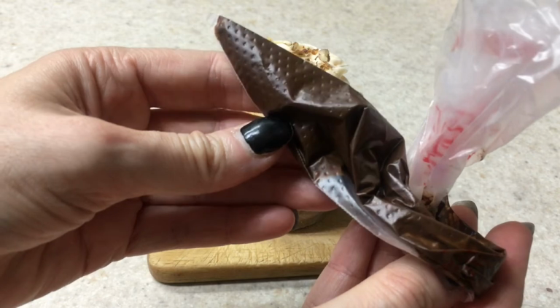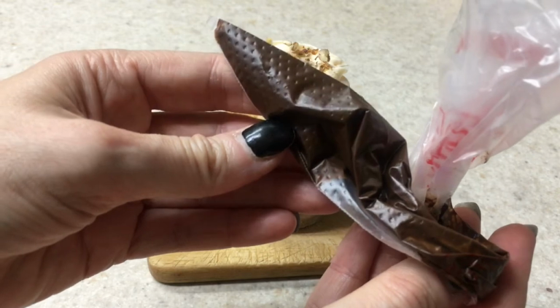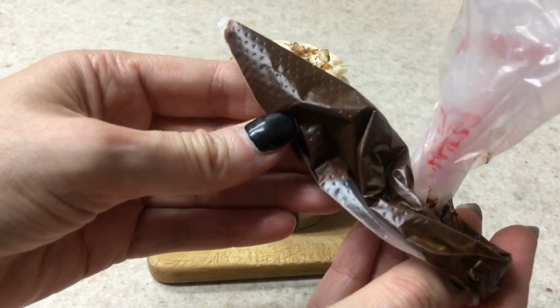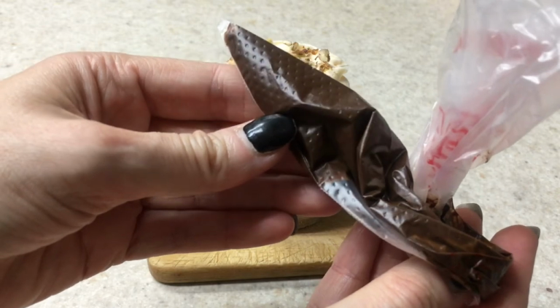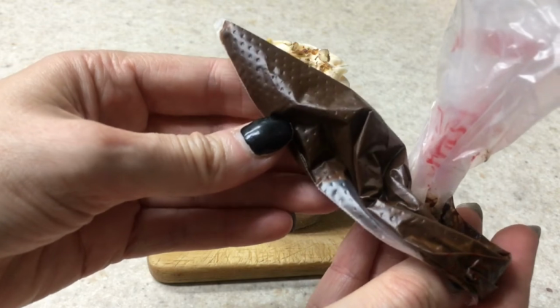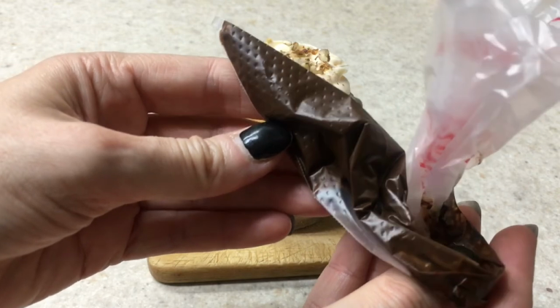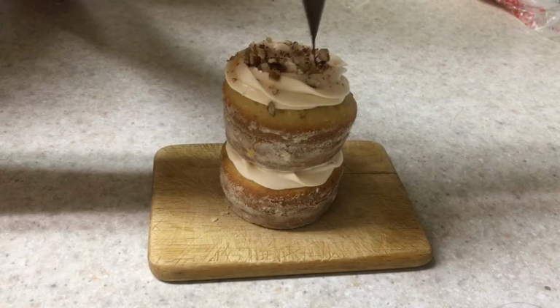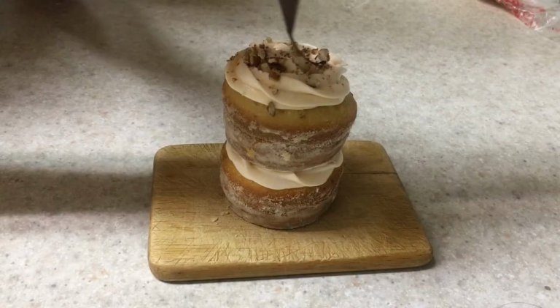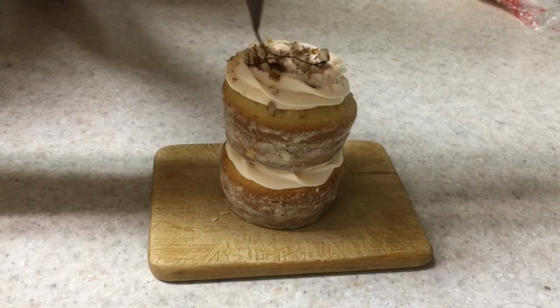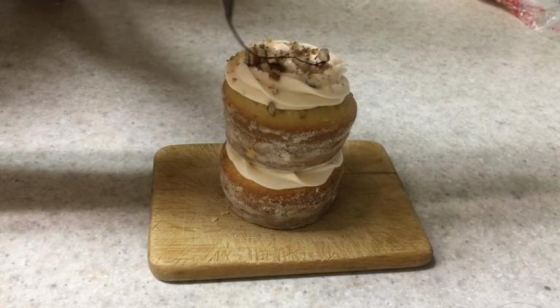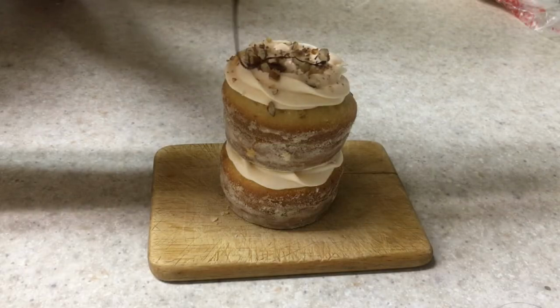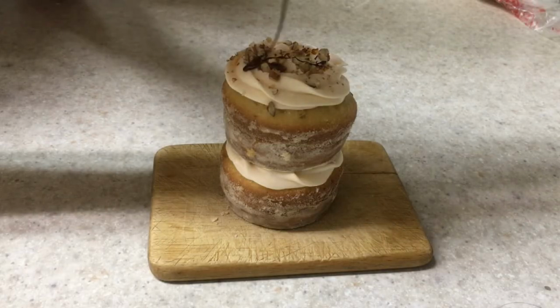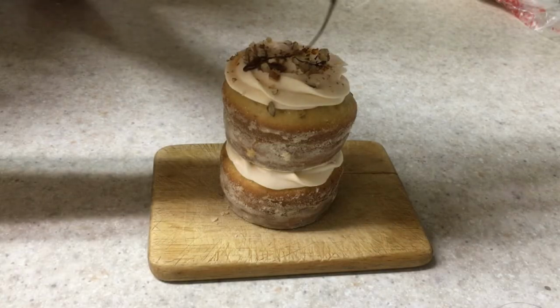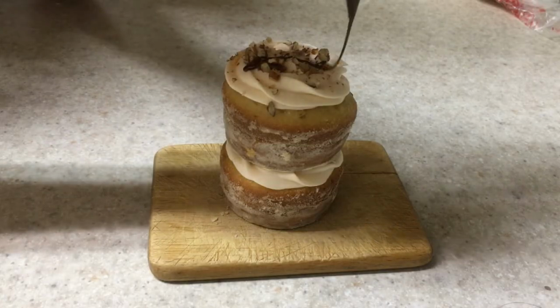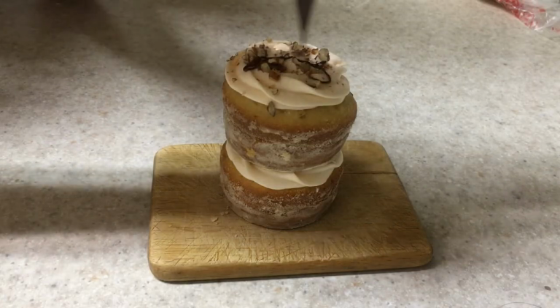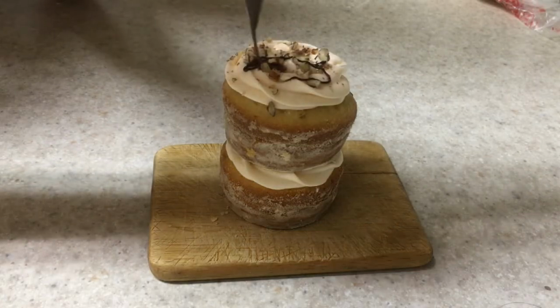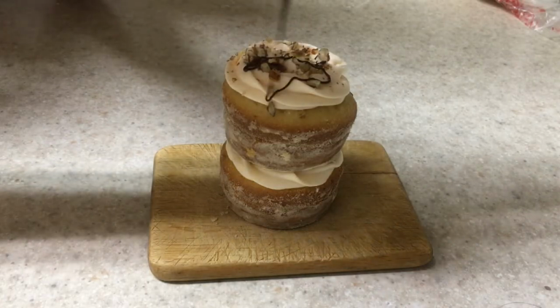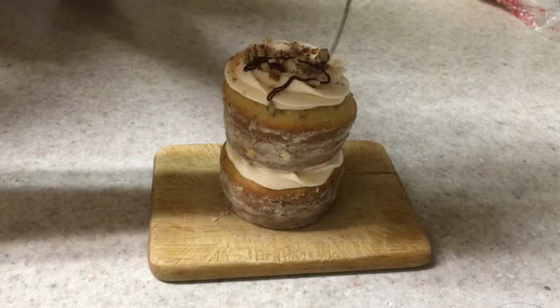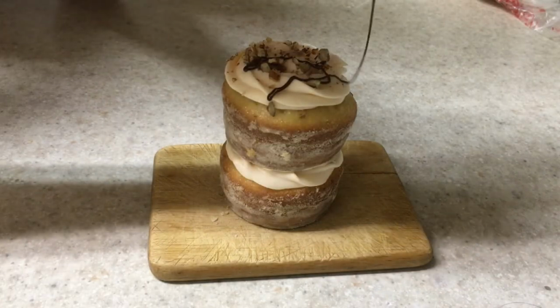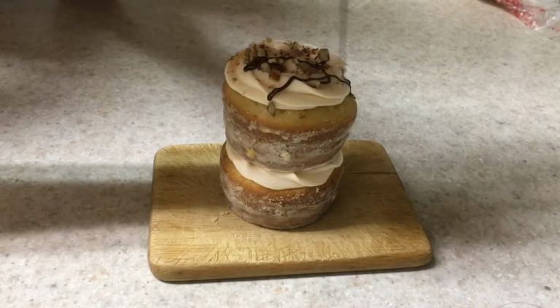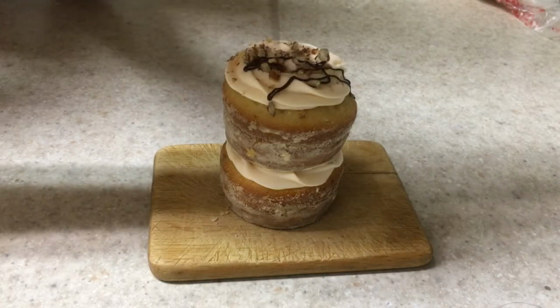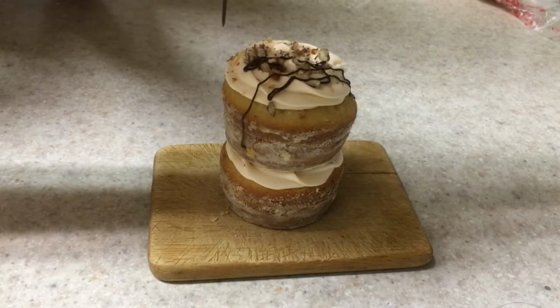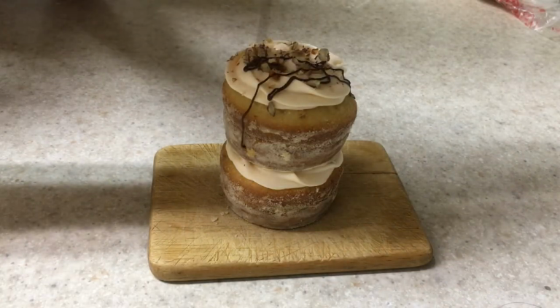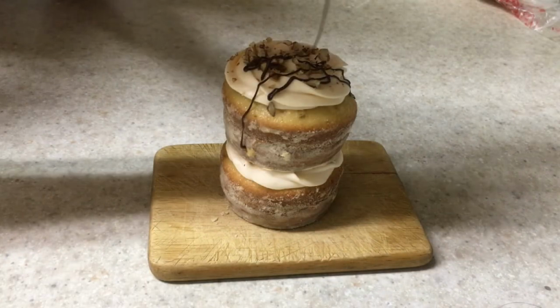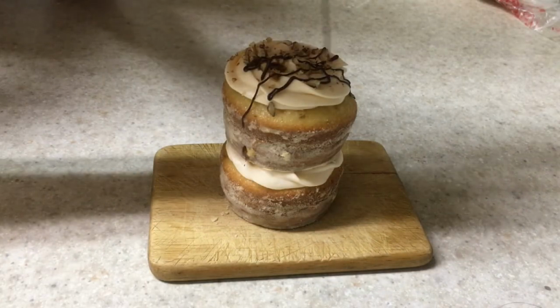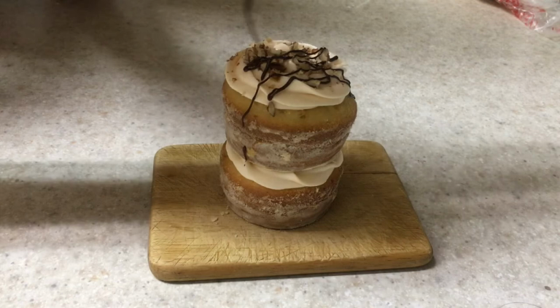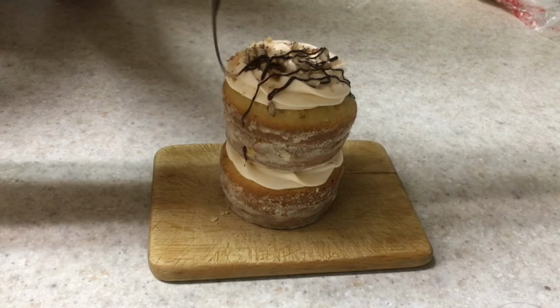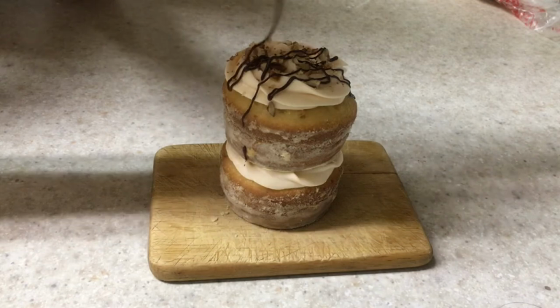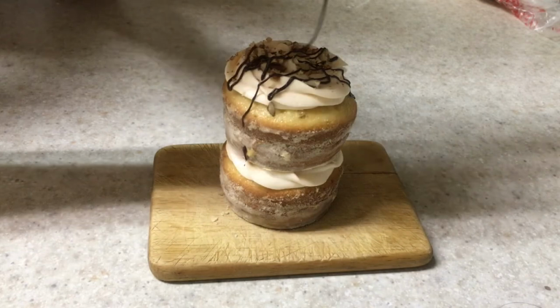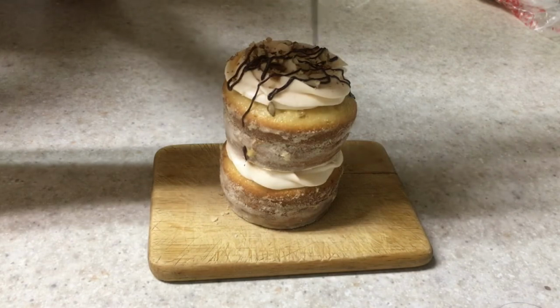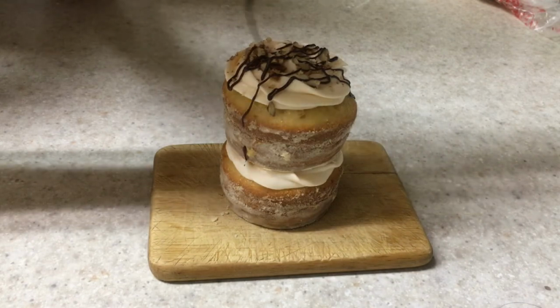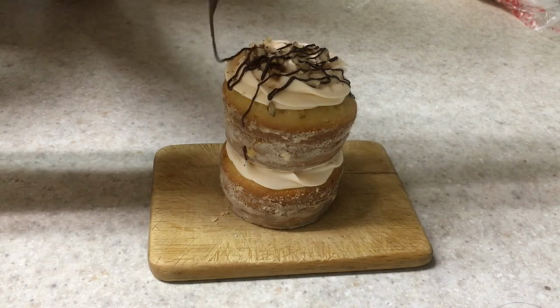I put the melted hot chocolate in another disposable bag and just cut out a tiny bit to make a mini hole. Feel free to work with Ziploc bags for this. Then I'm going to be drizzling some chocolate on top.